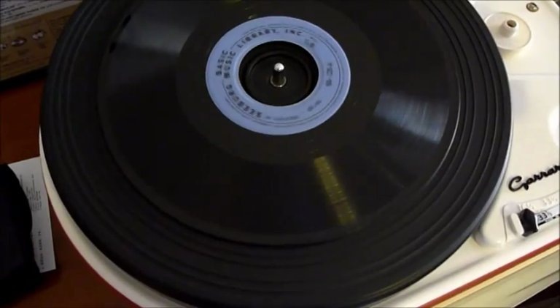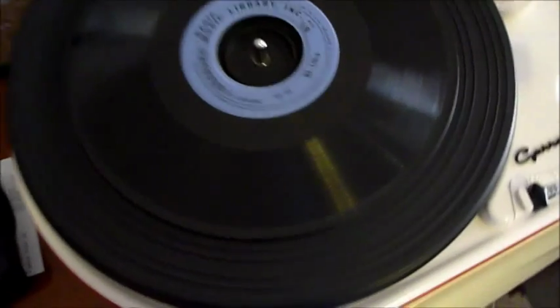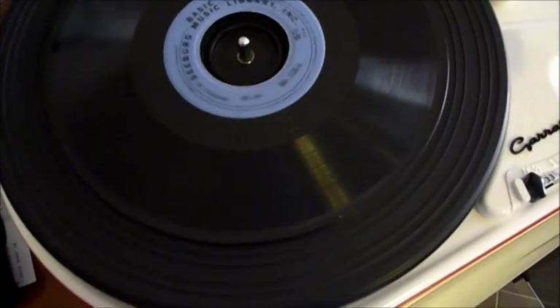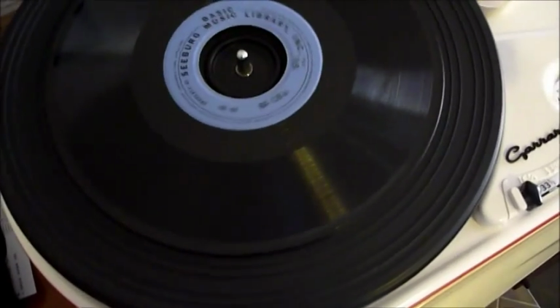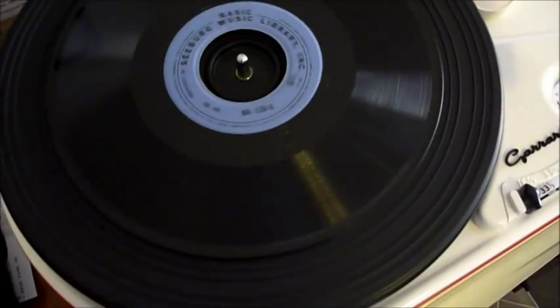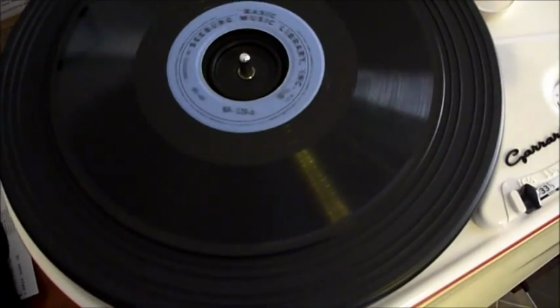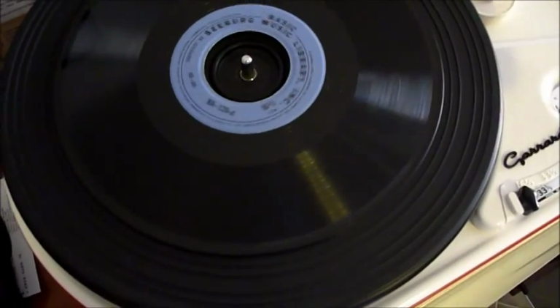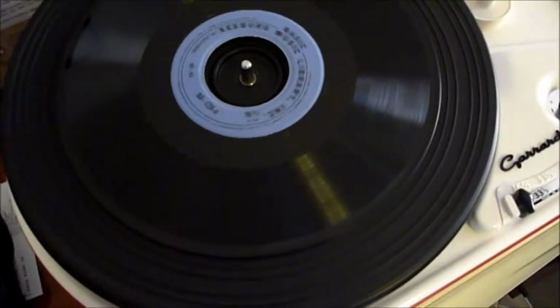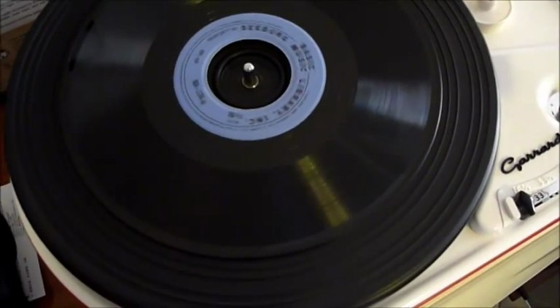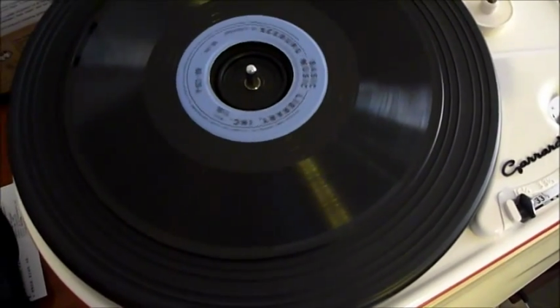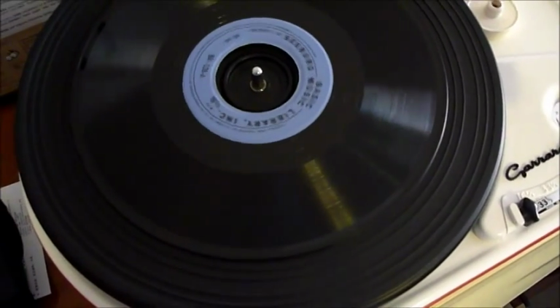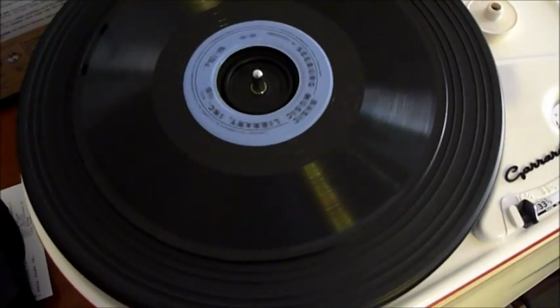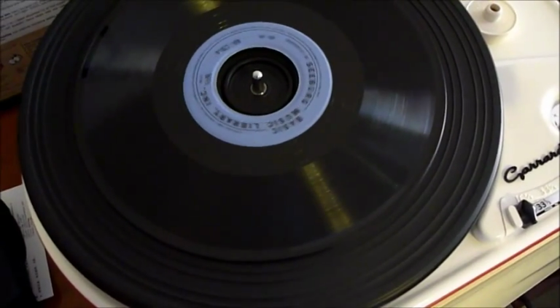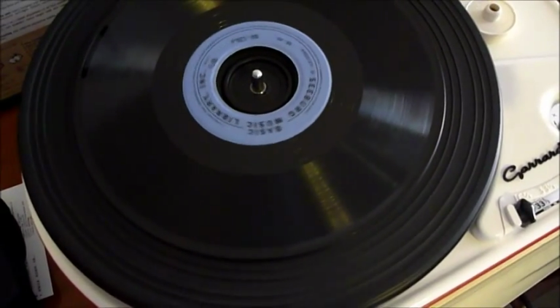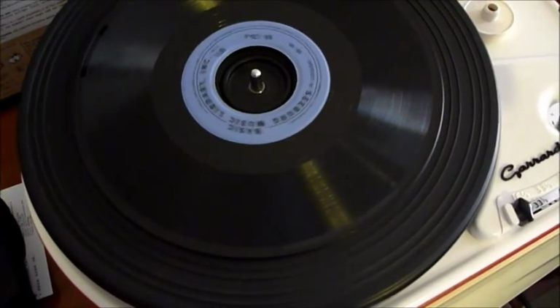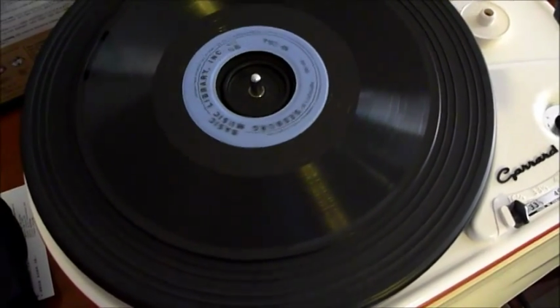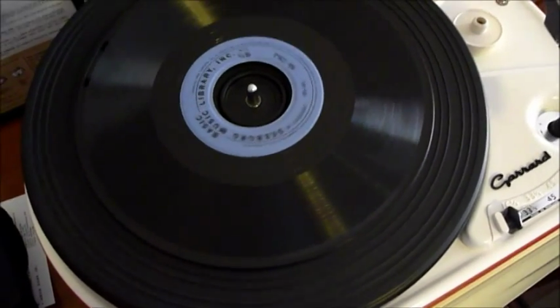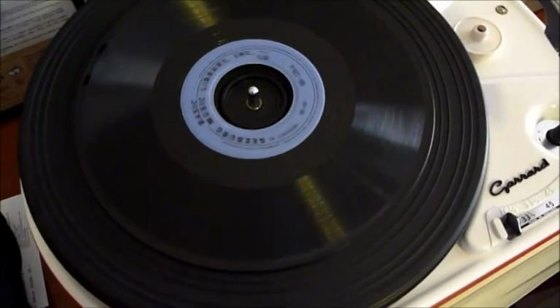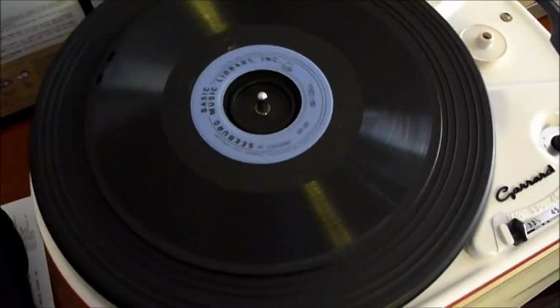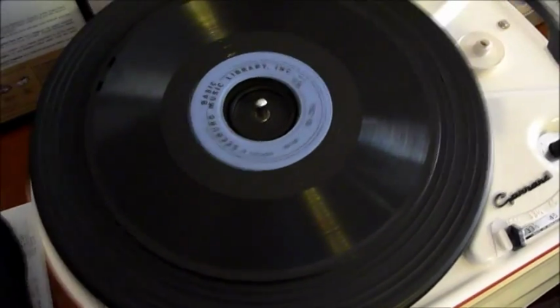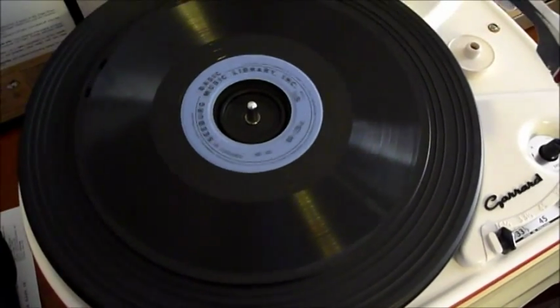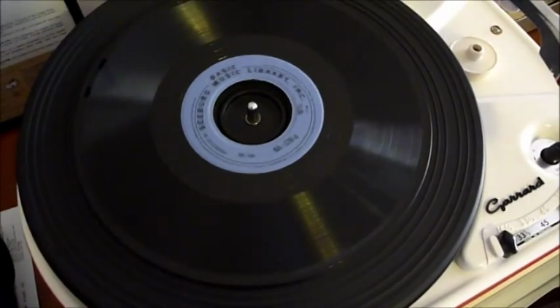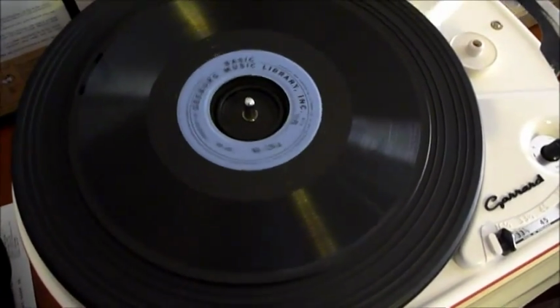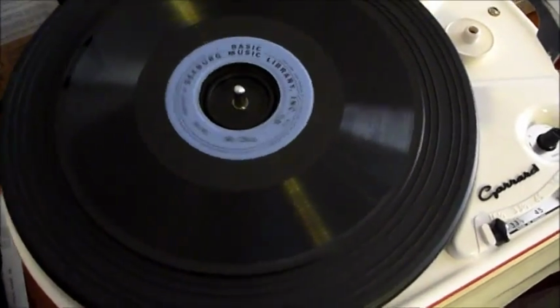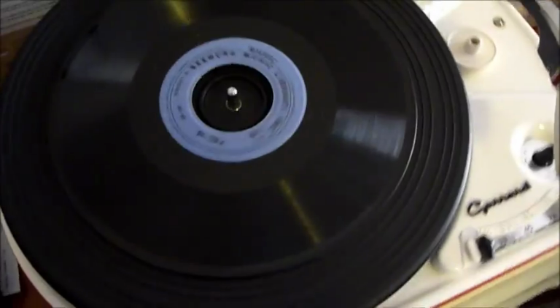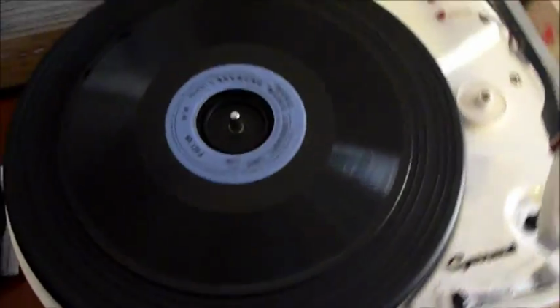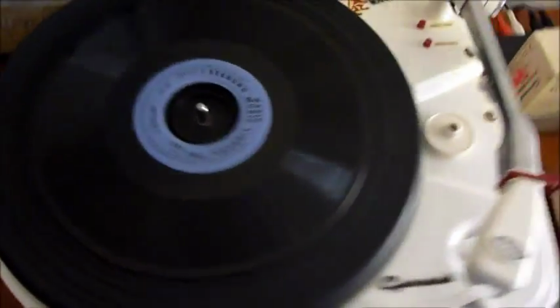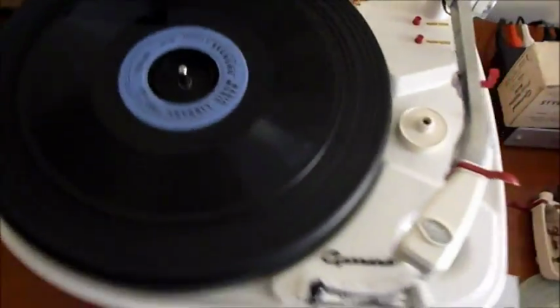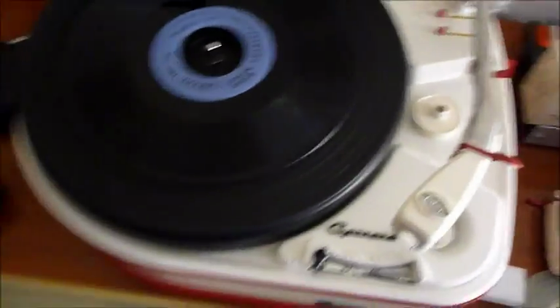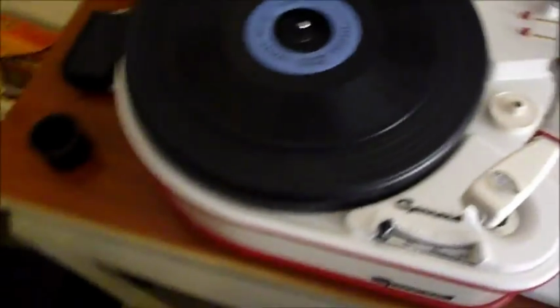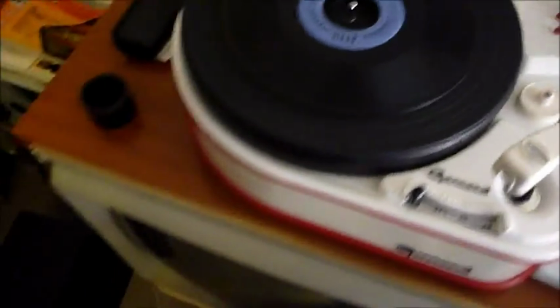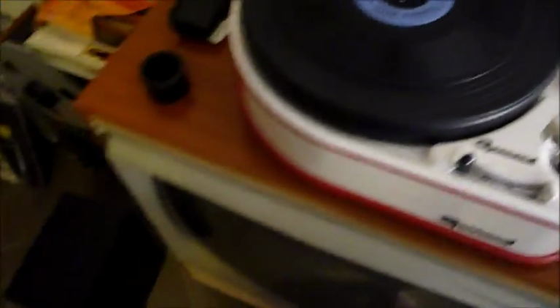They're mono. So I'll play one for you now, just to give you an idea of what the sound quality was like.